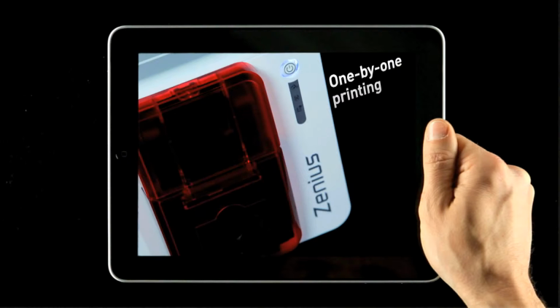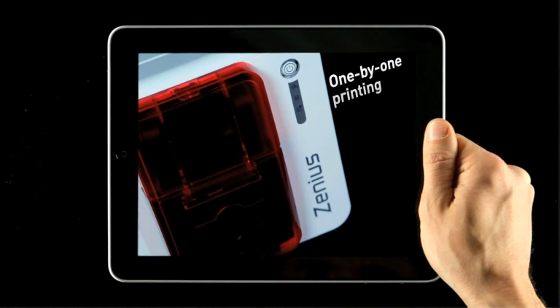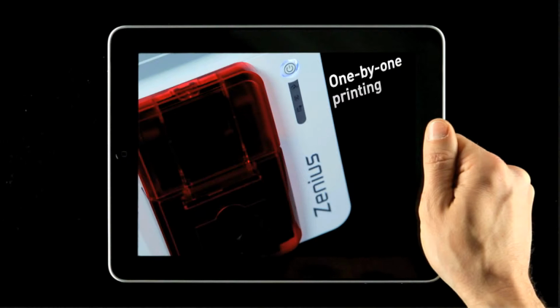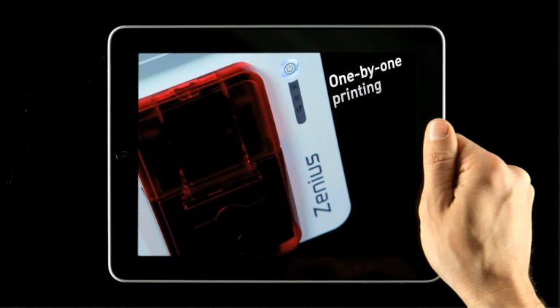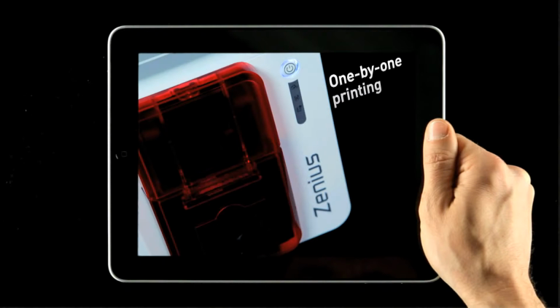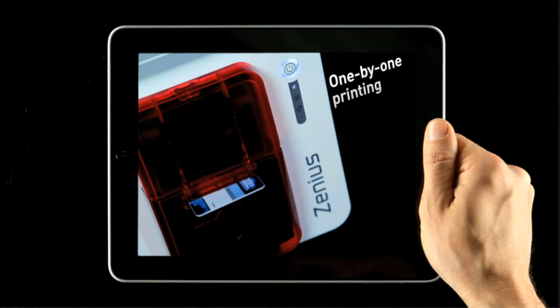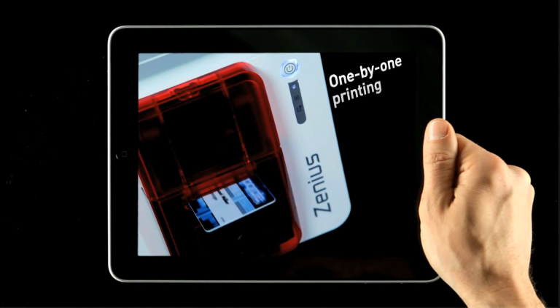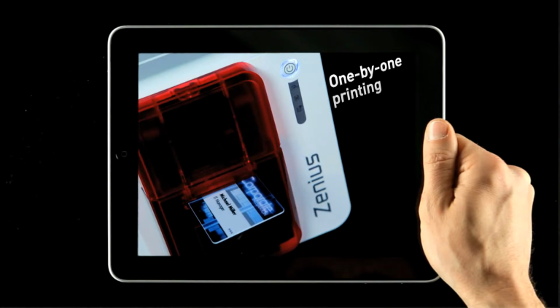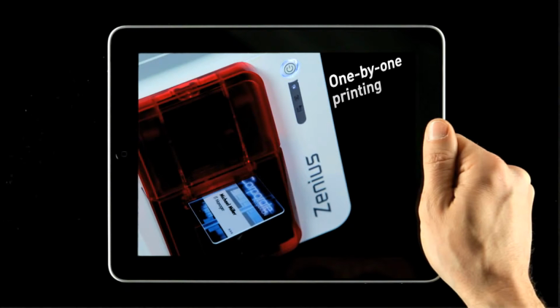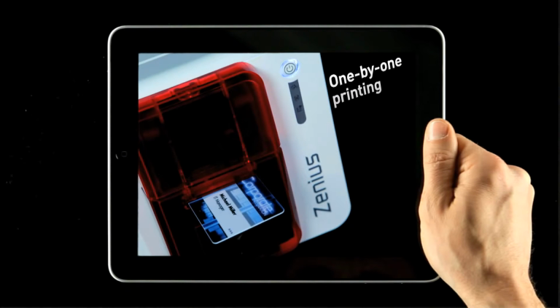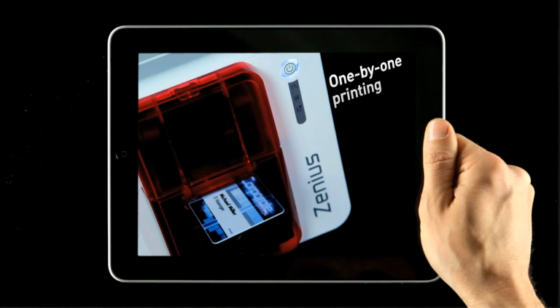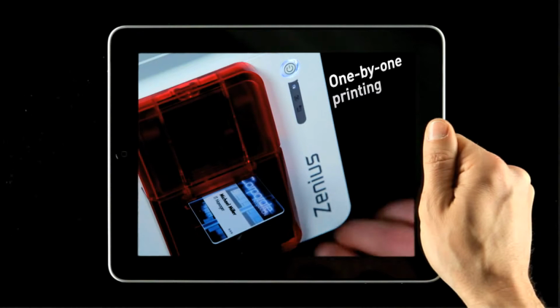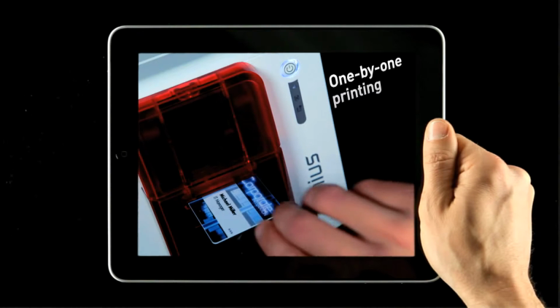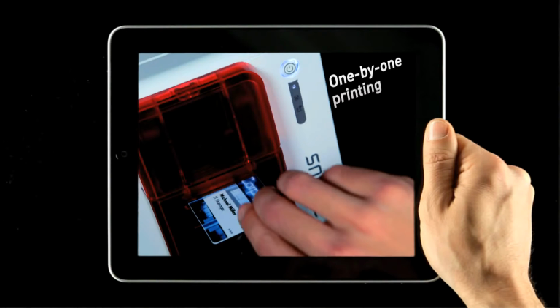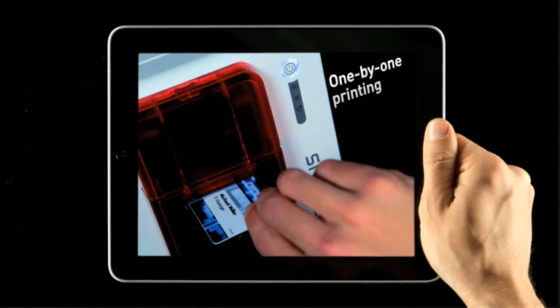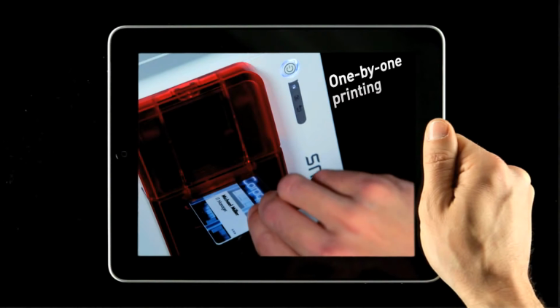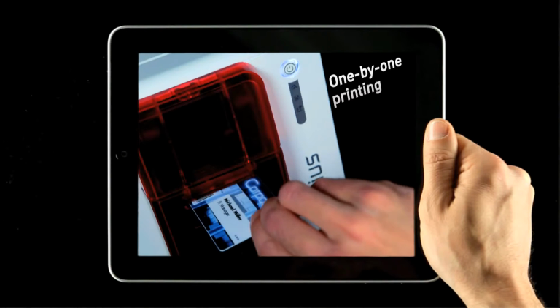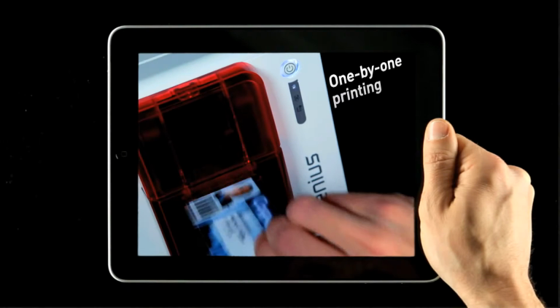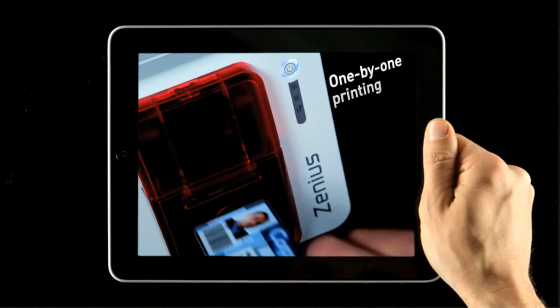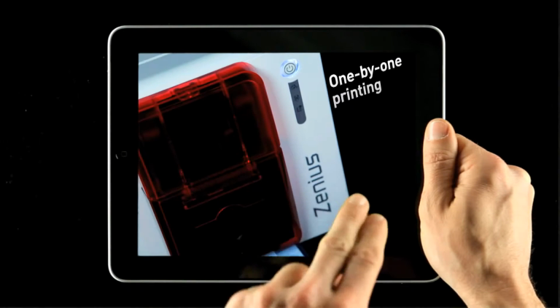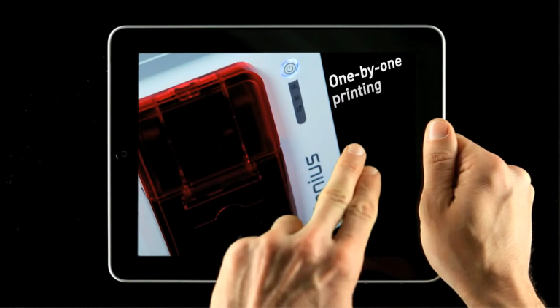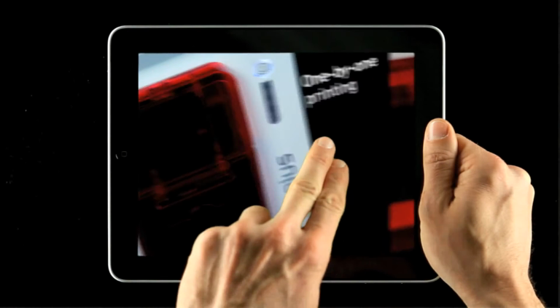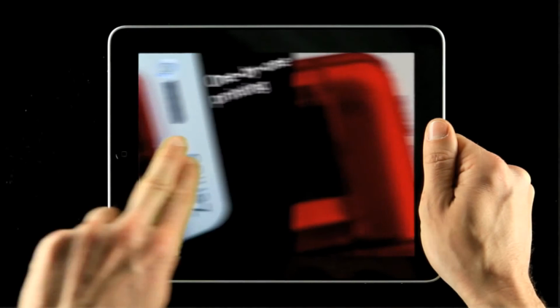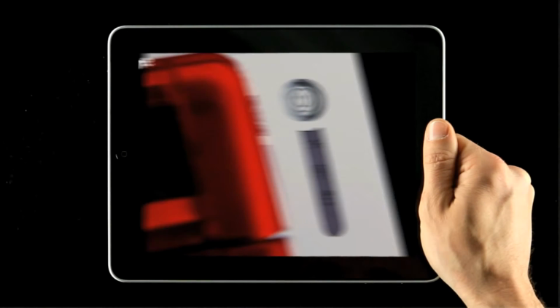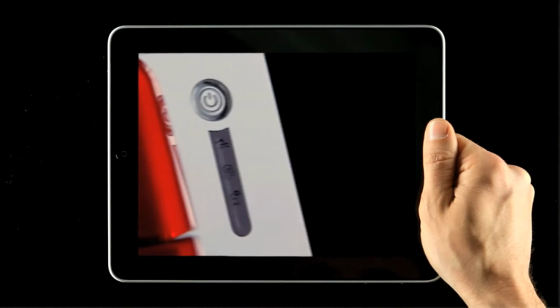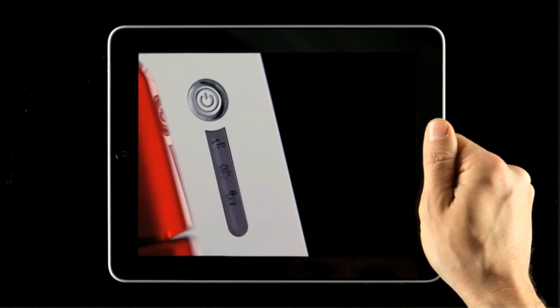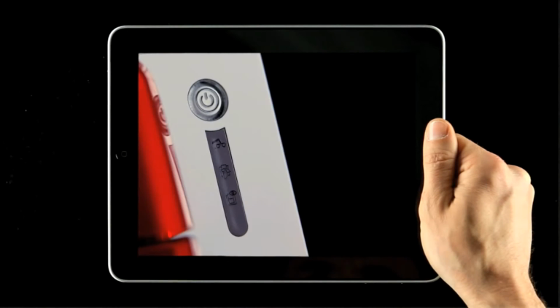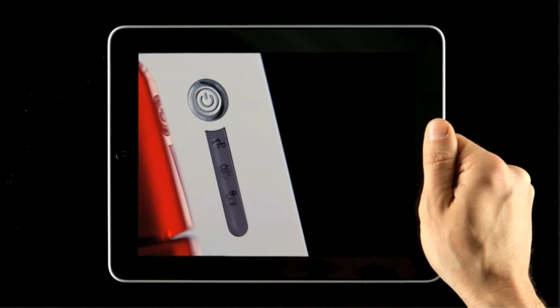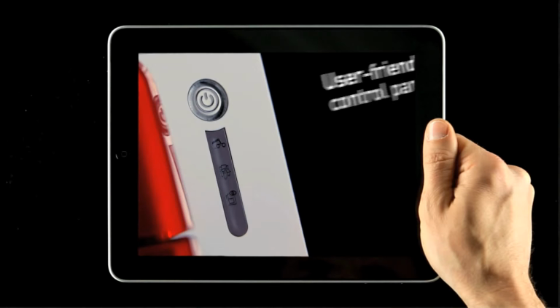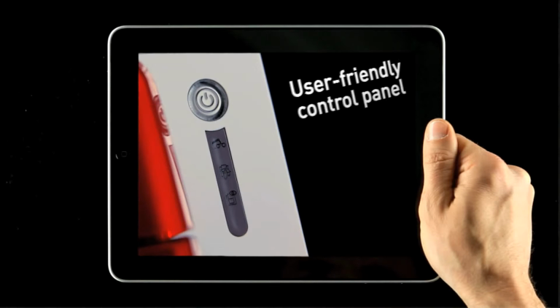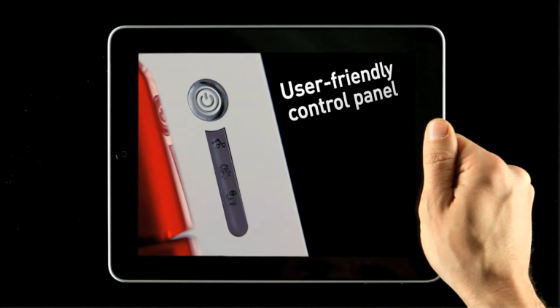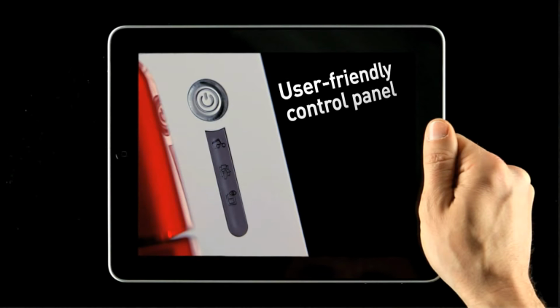Finally, its control panel gives real-time notification of the printer's activity and status at a glance.